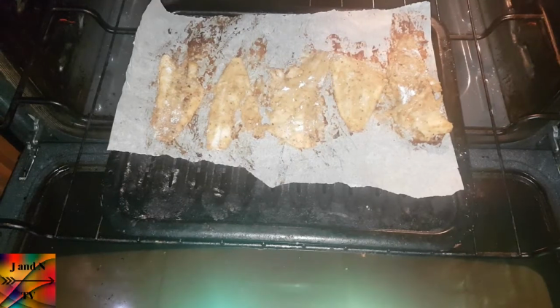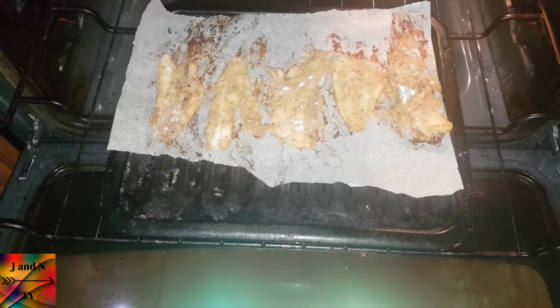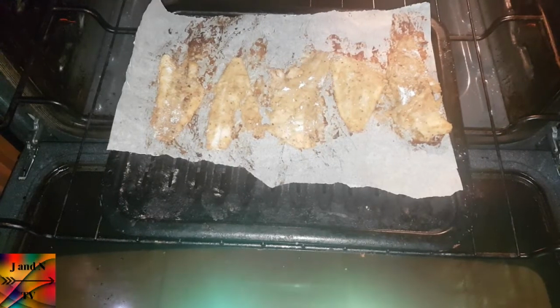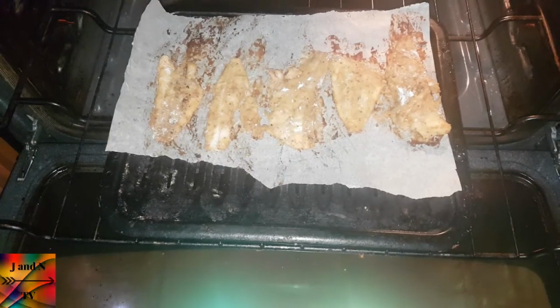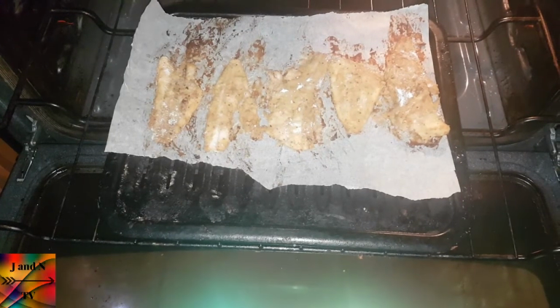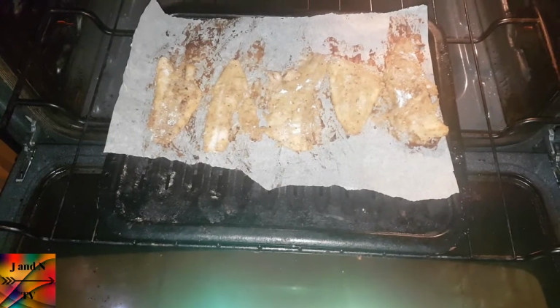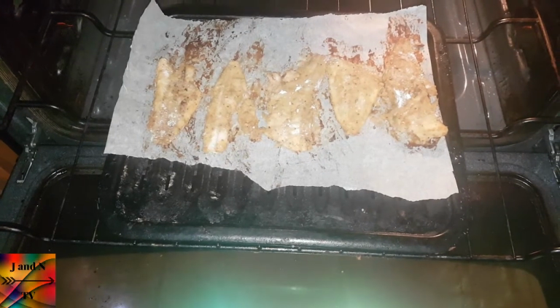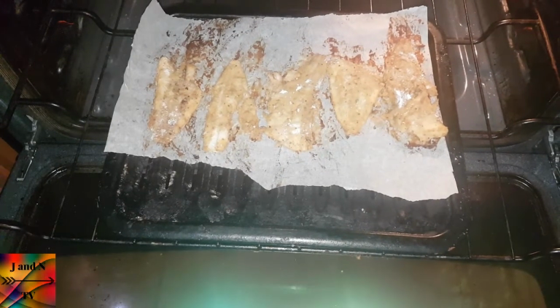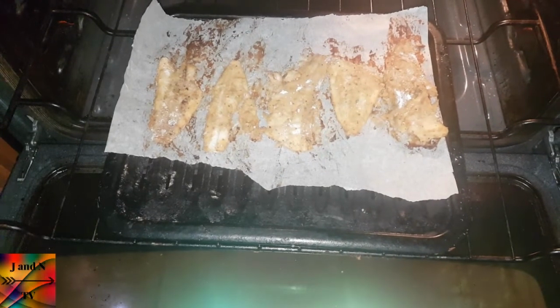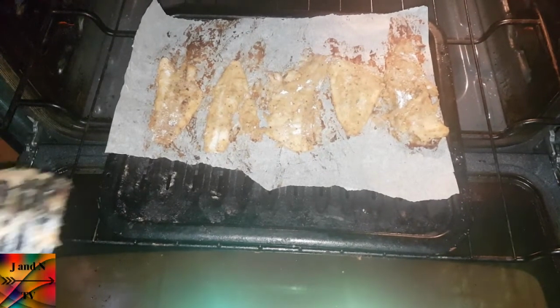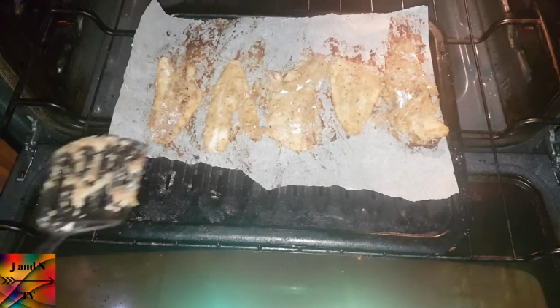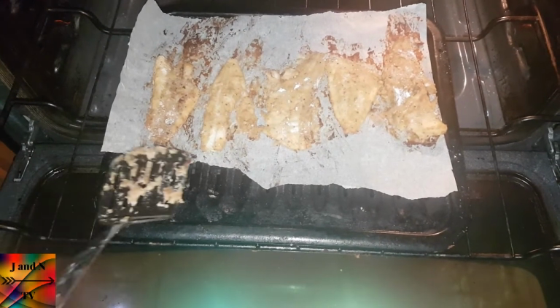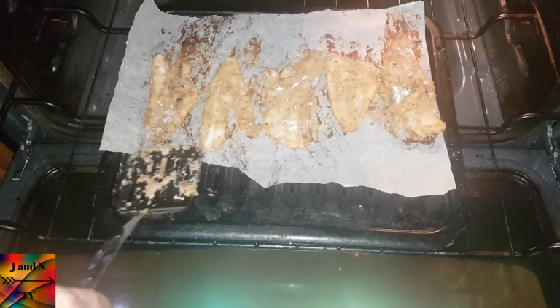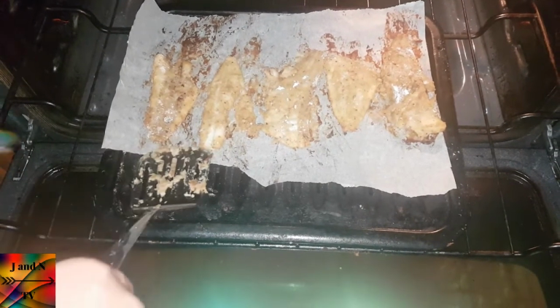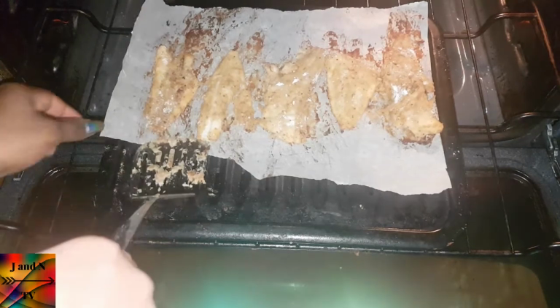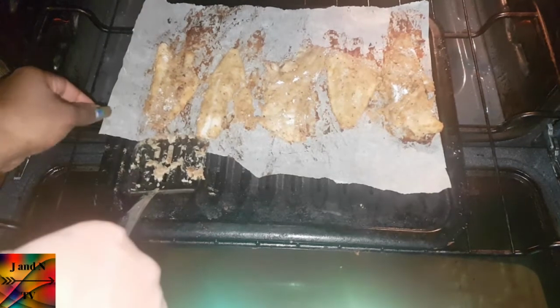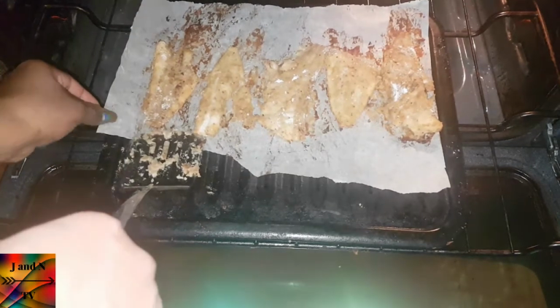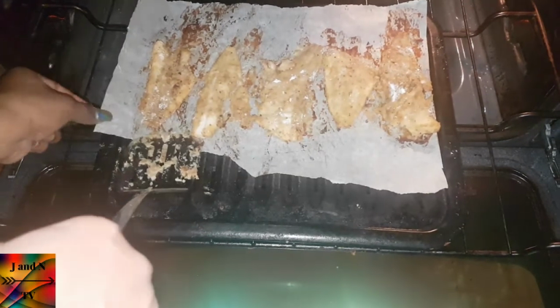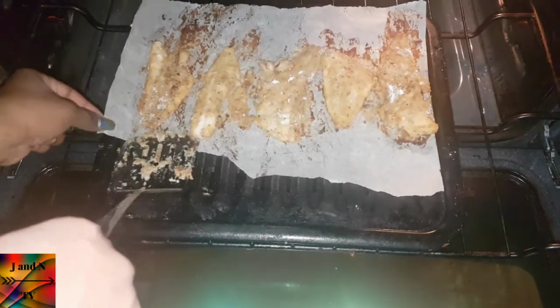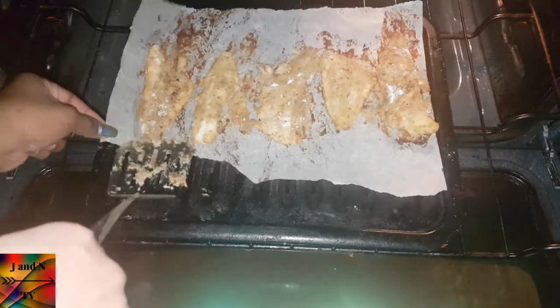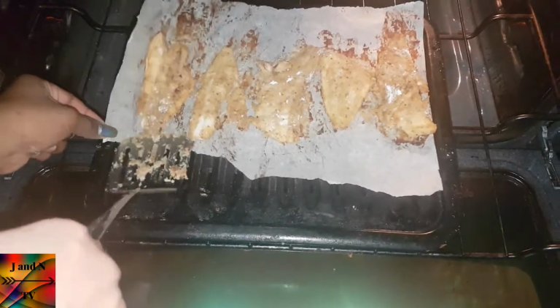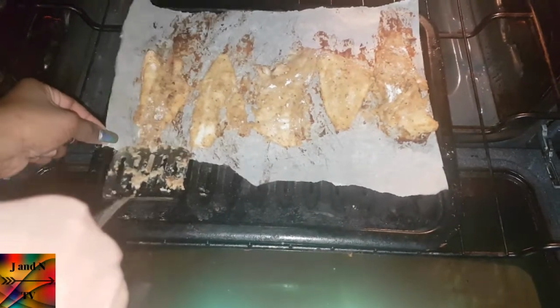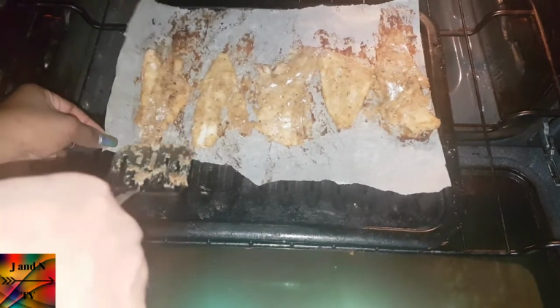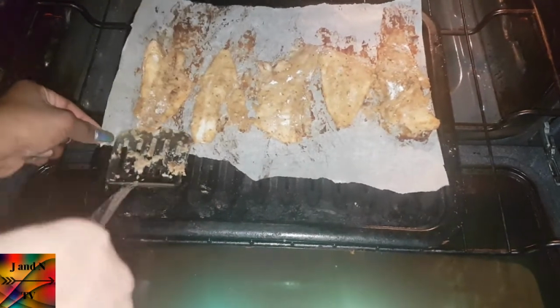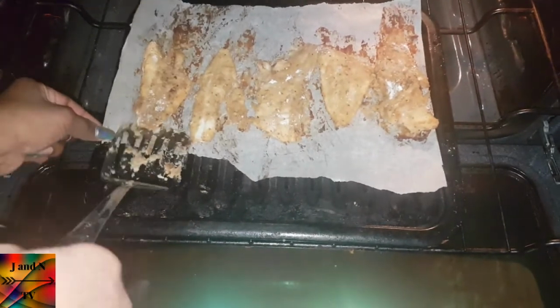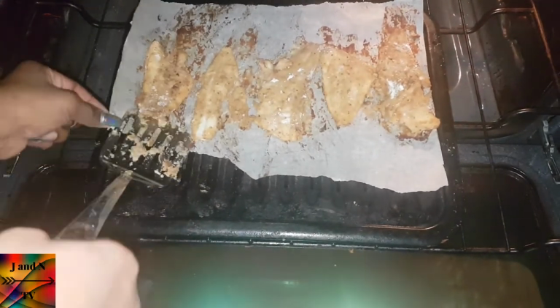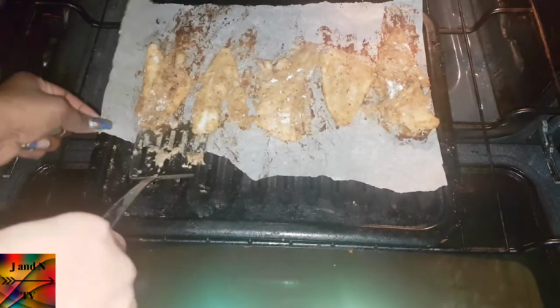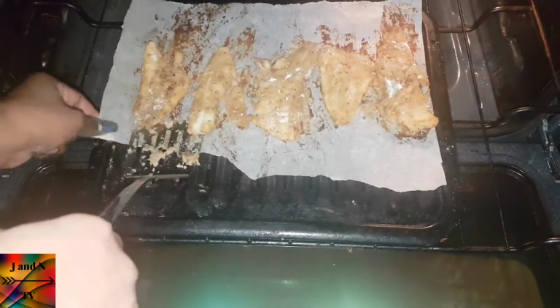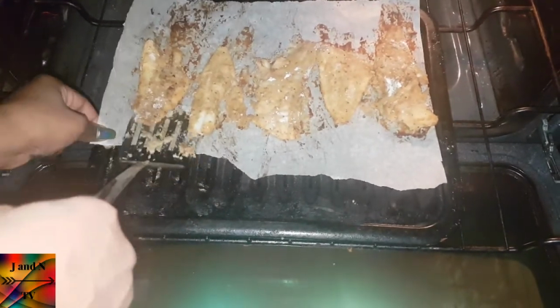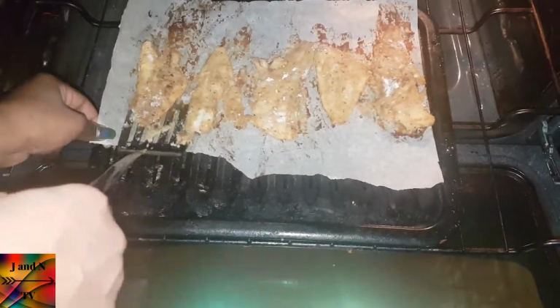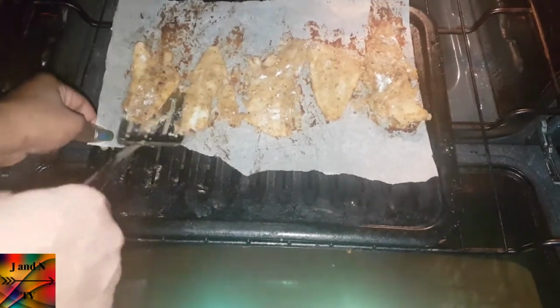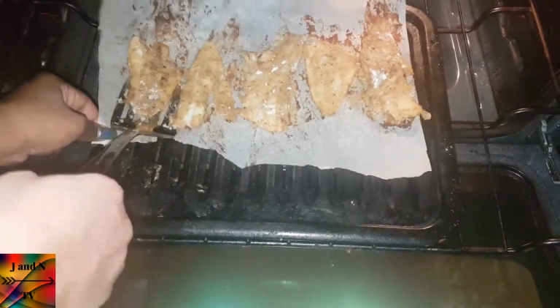After cooking for 15 minutes, I'm going to flip it over on the other side and let it cook for 15 more minutes.